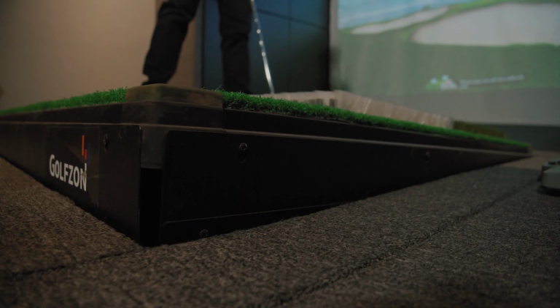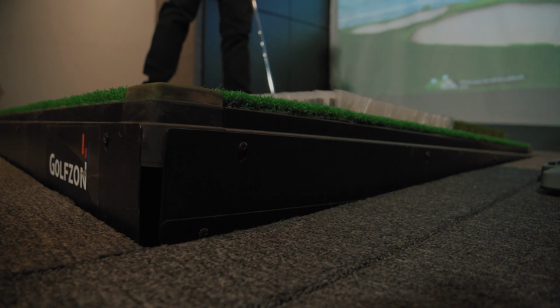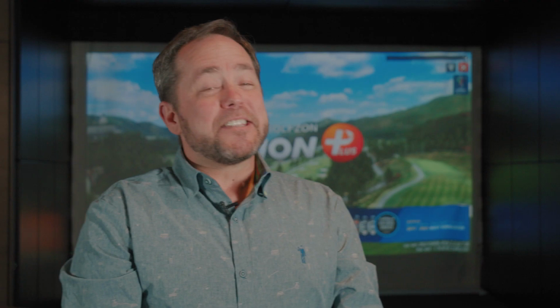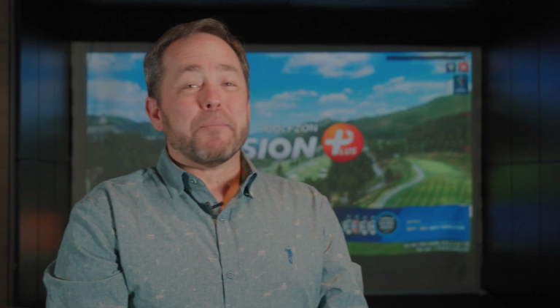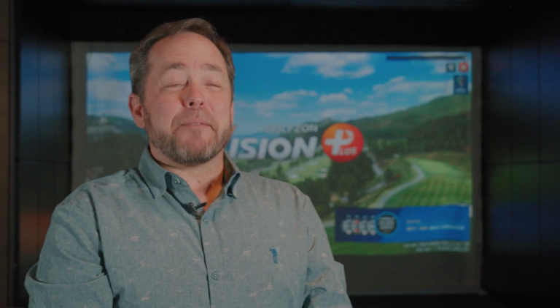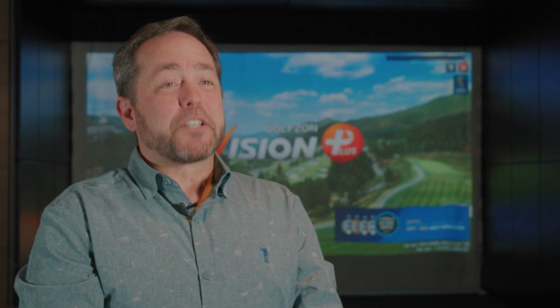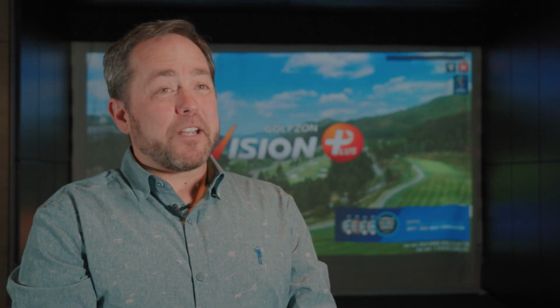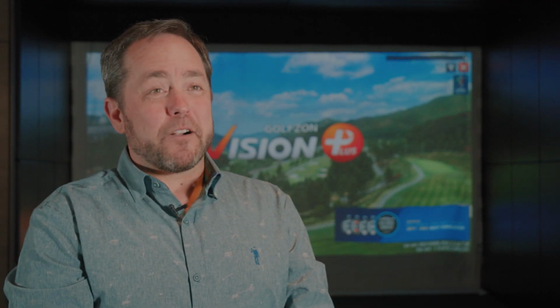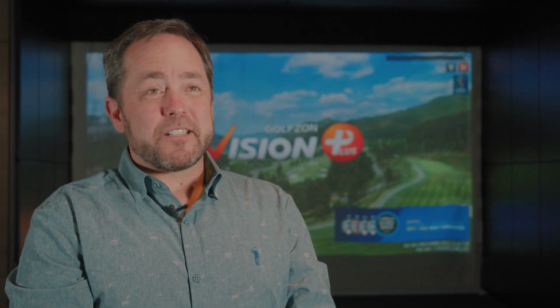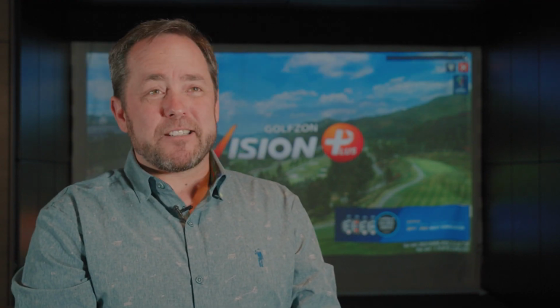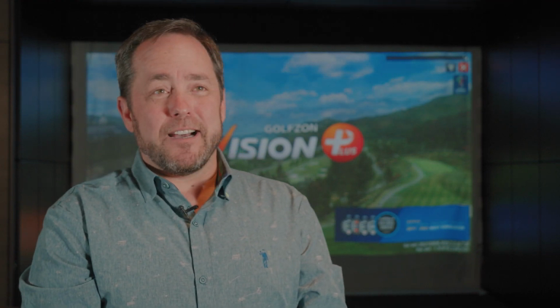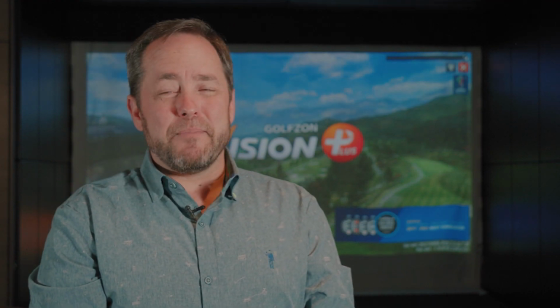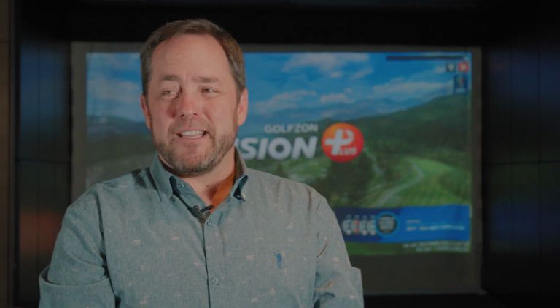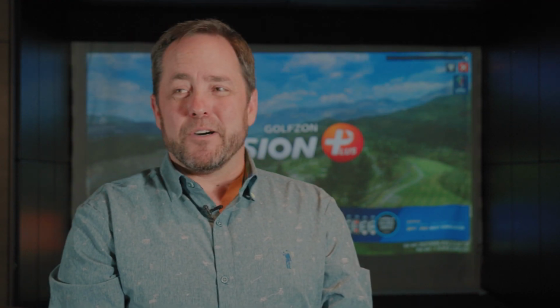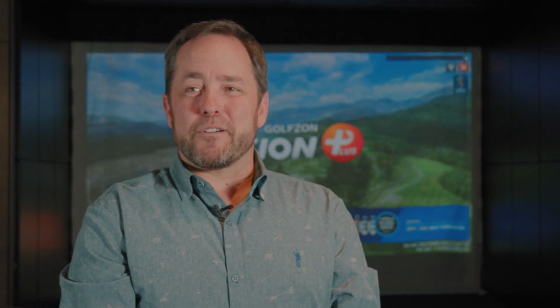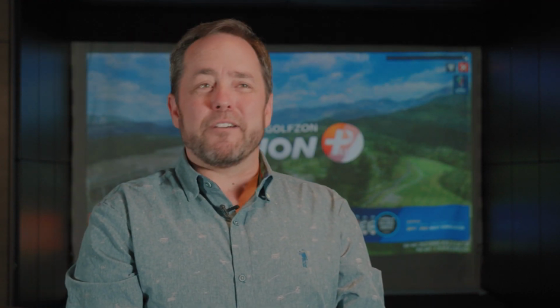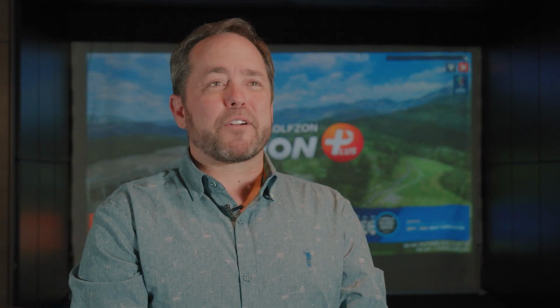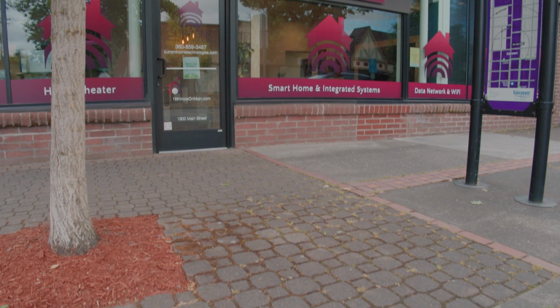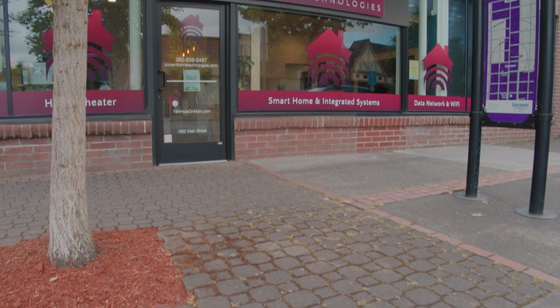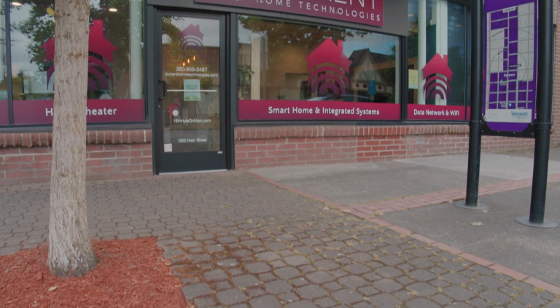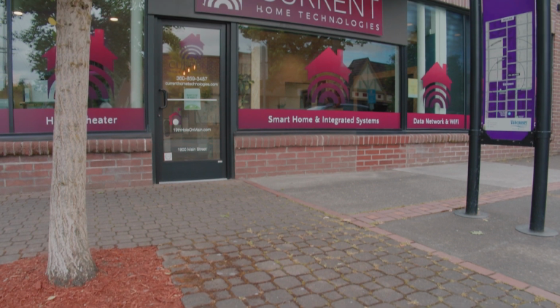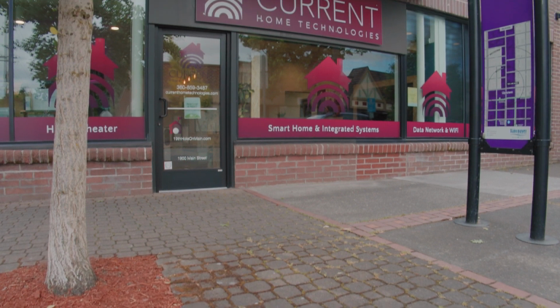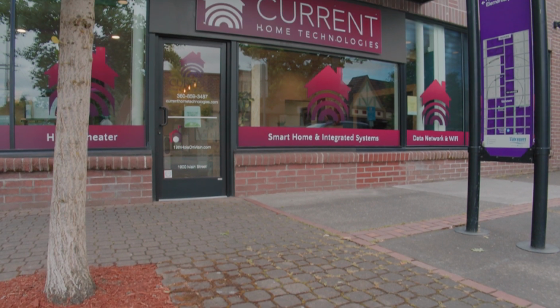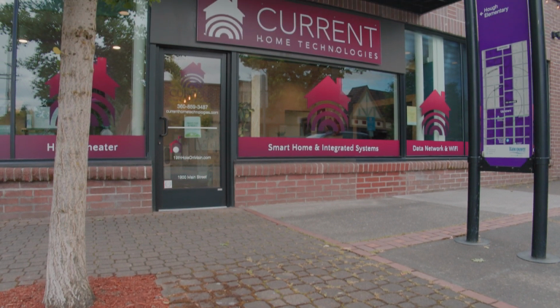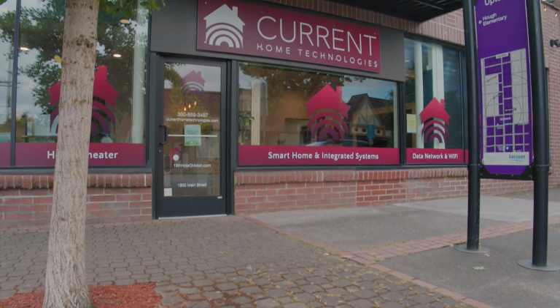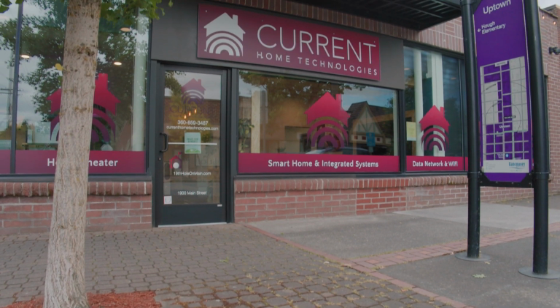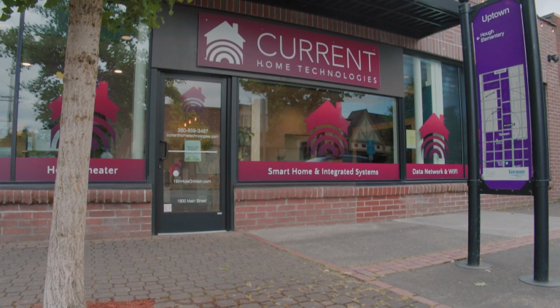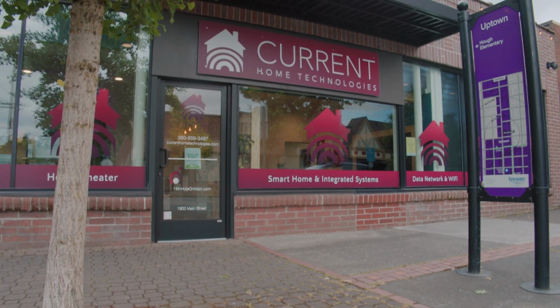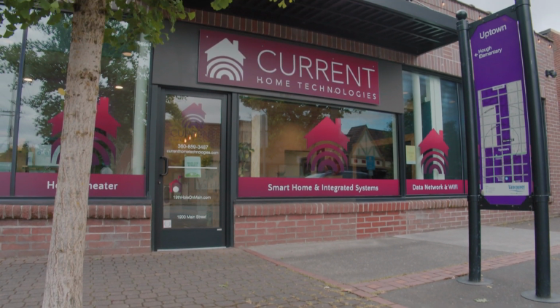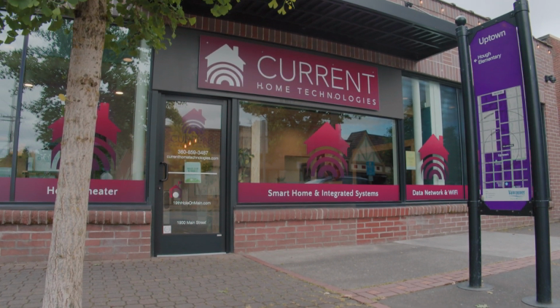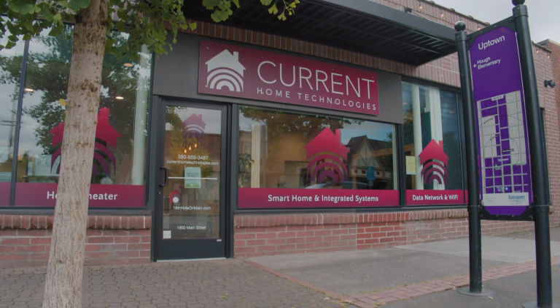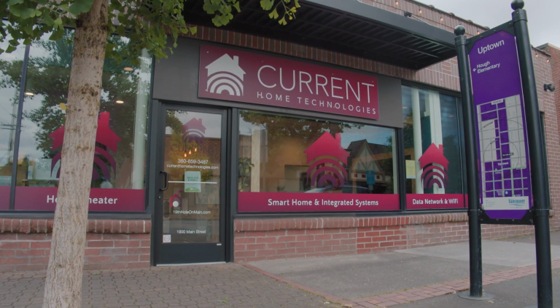My name is Tony Curtis. I'm the owner of Current Home Technologies here in Vancouver, Washington.